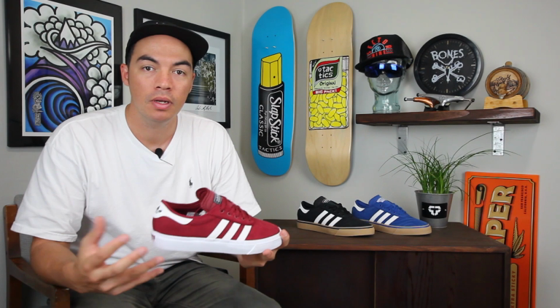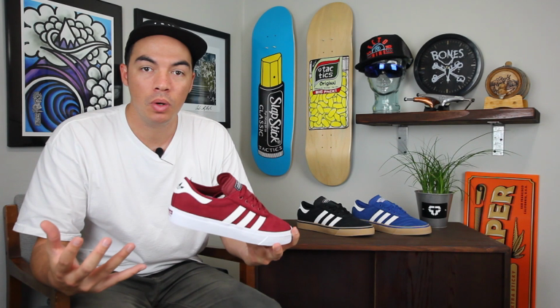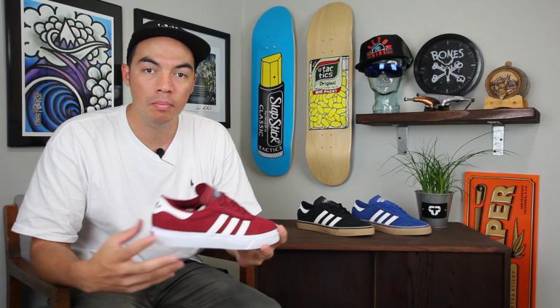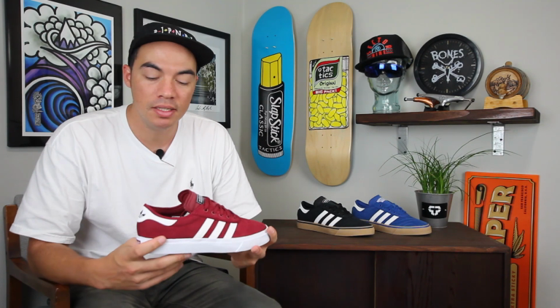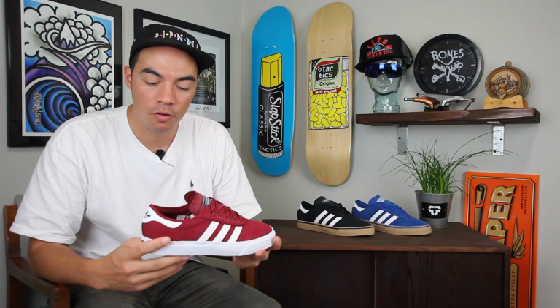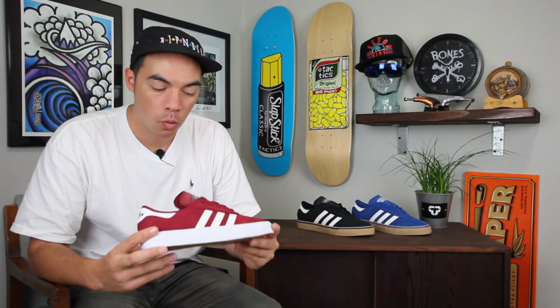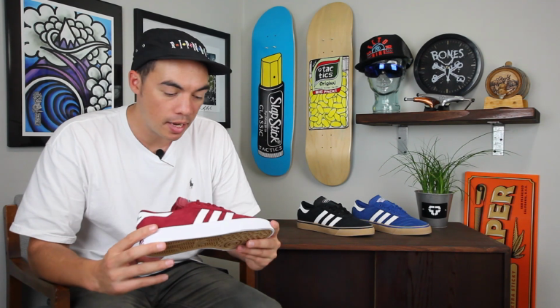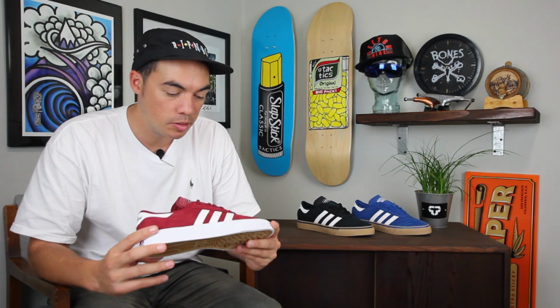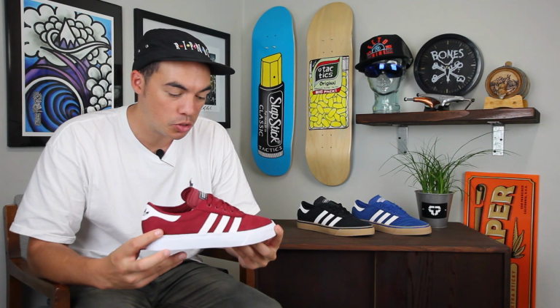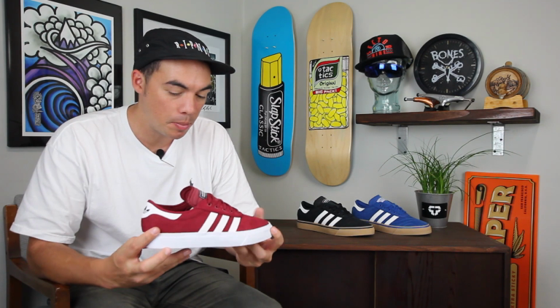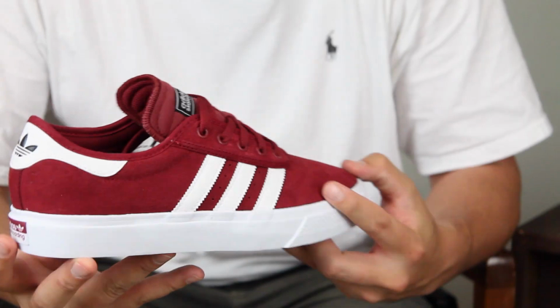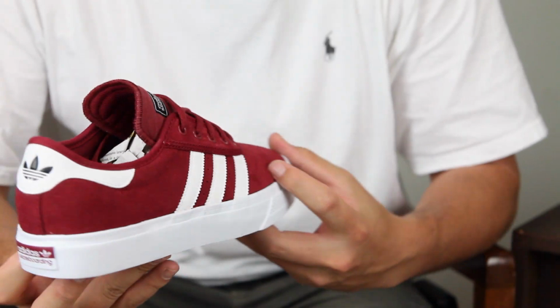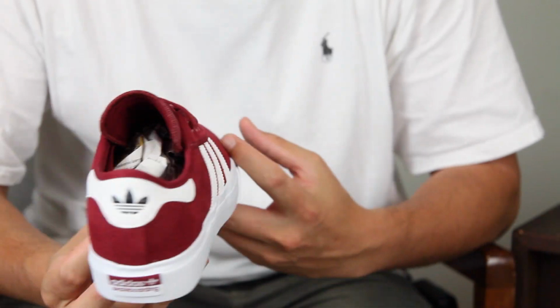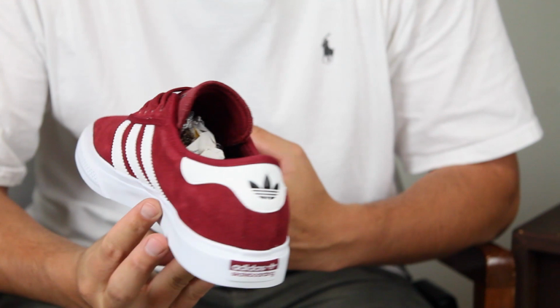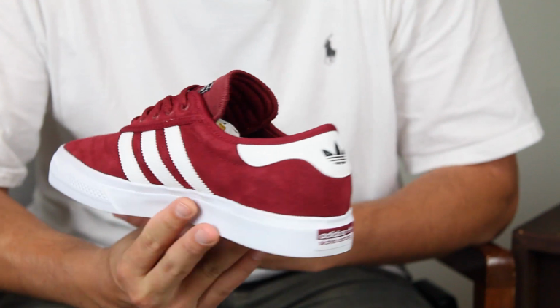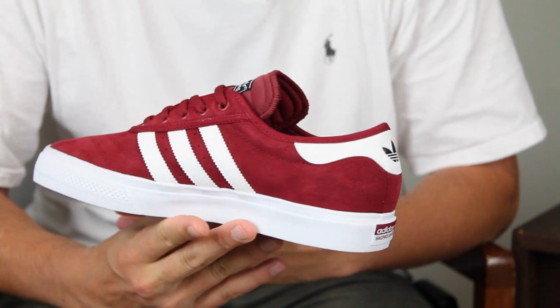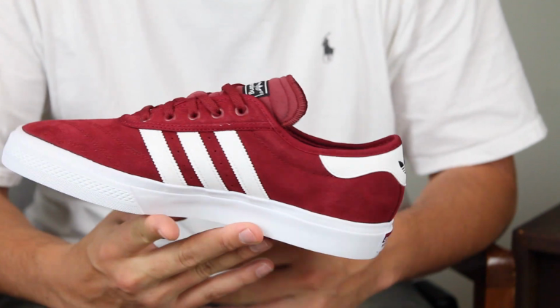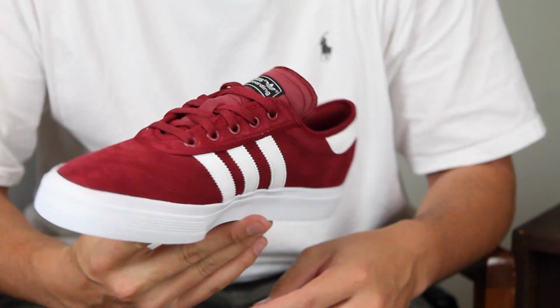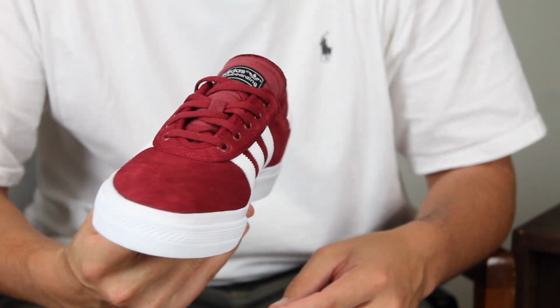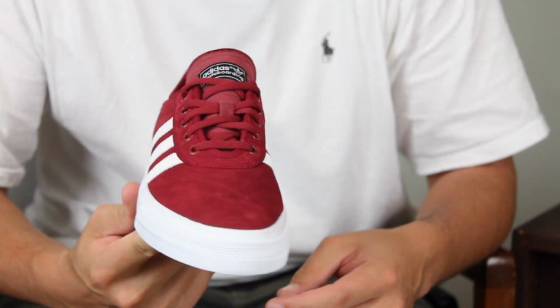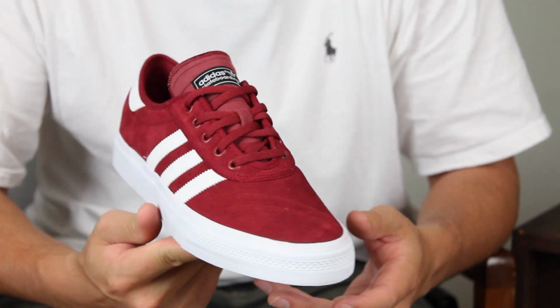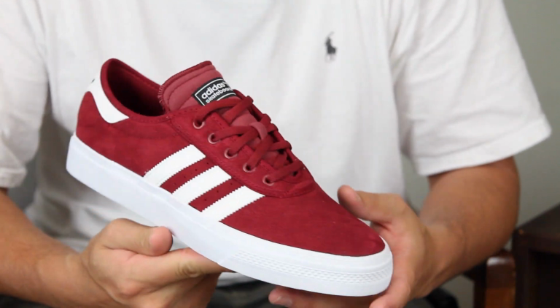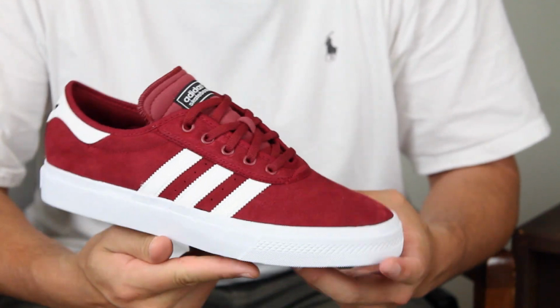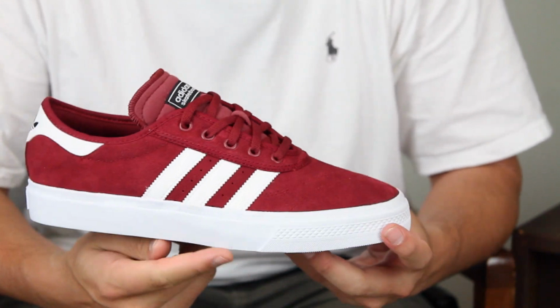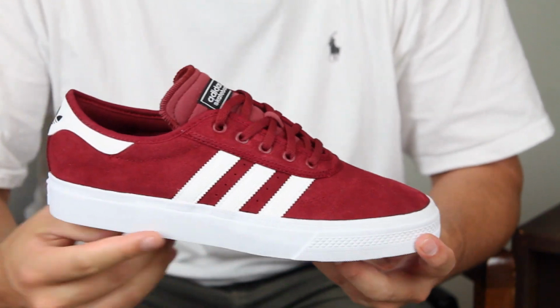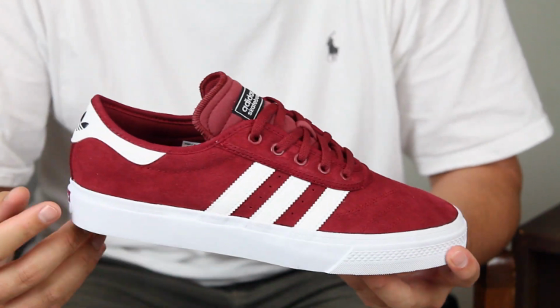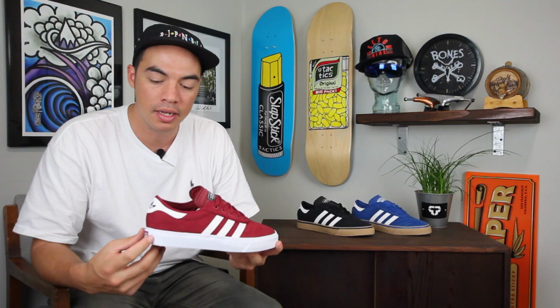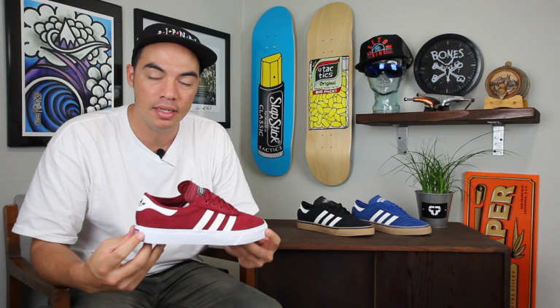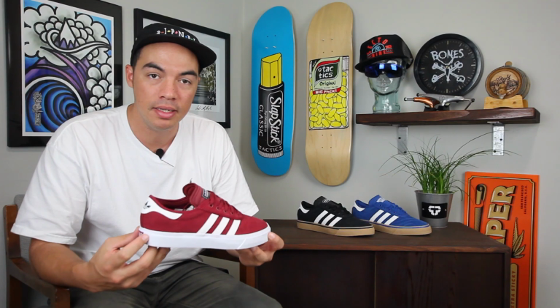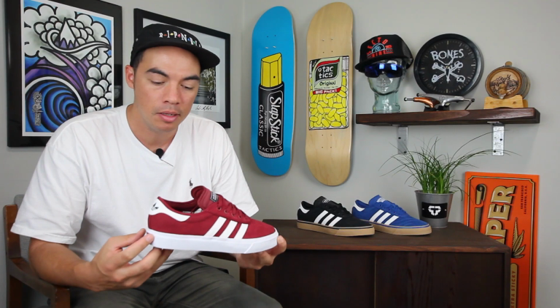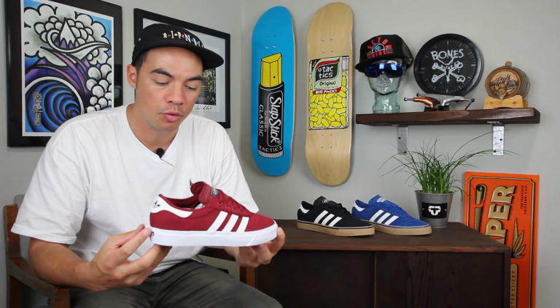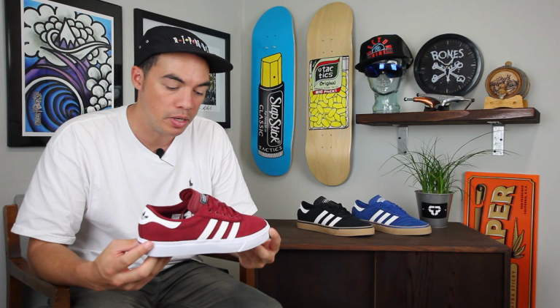What up? Benson here for Tactics Boardshop. And now you are checking out the Adidas Skateboarding Audie Ease Premier.